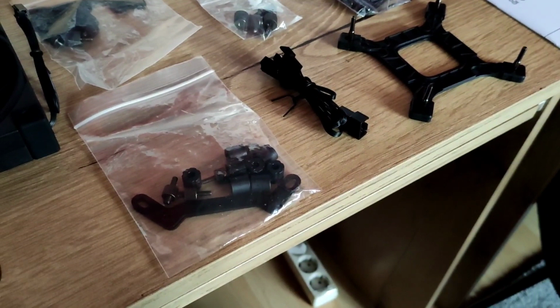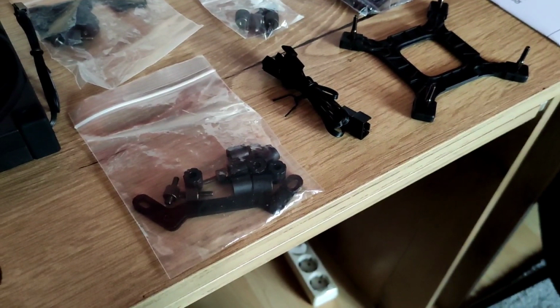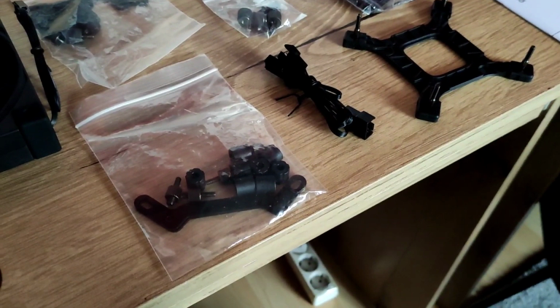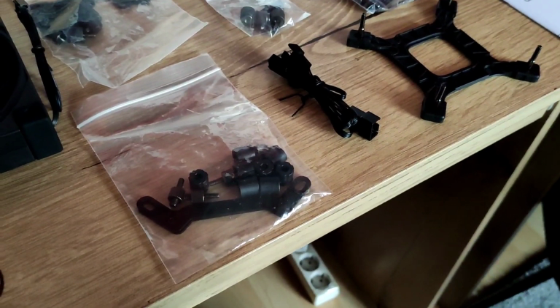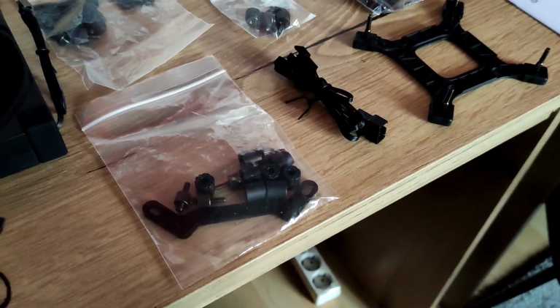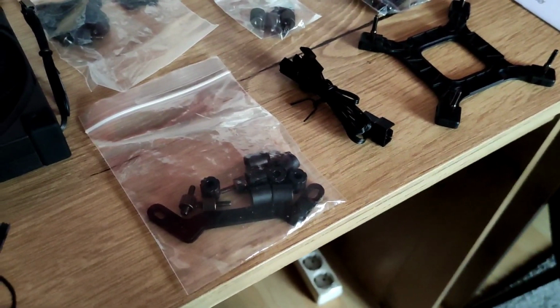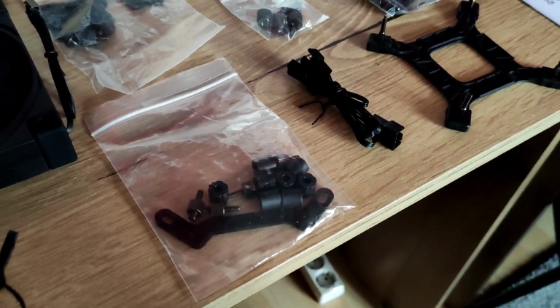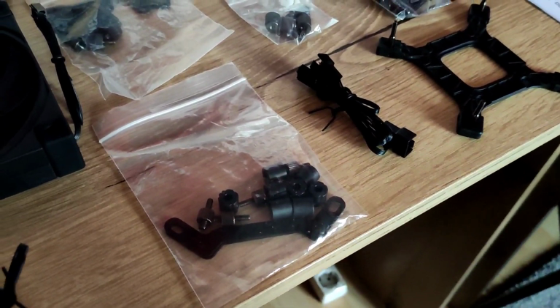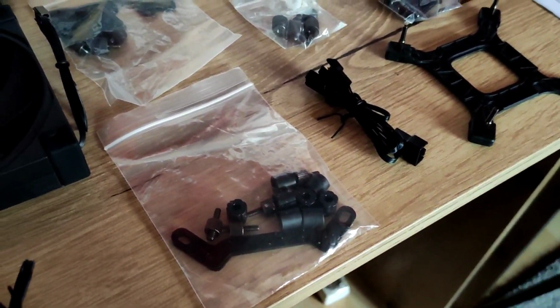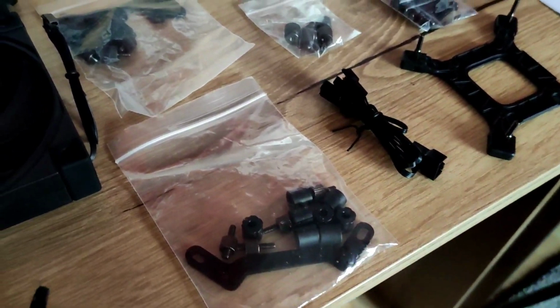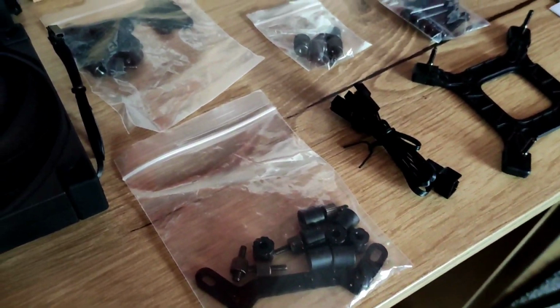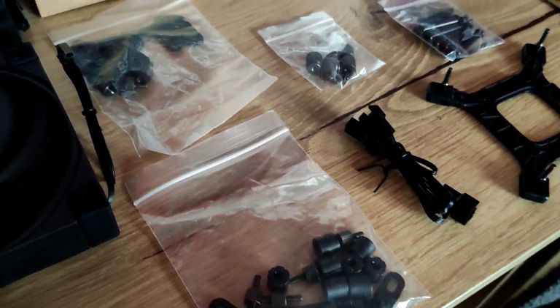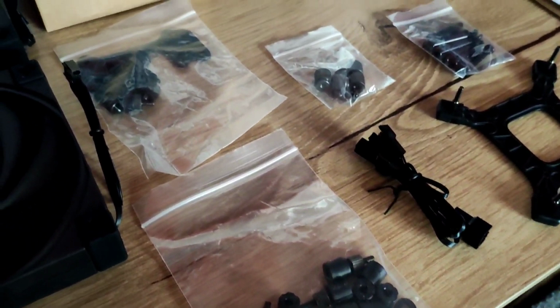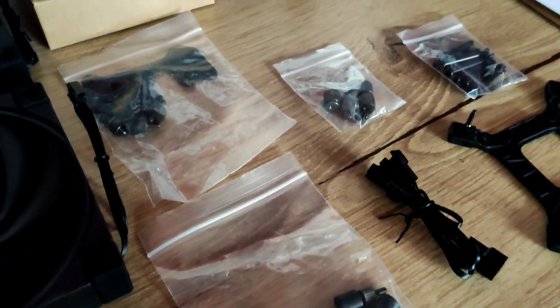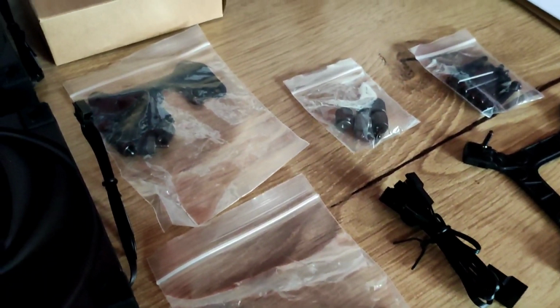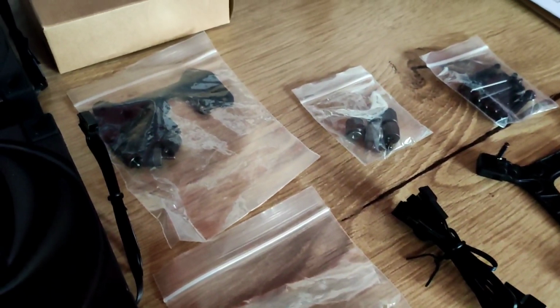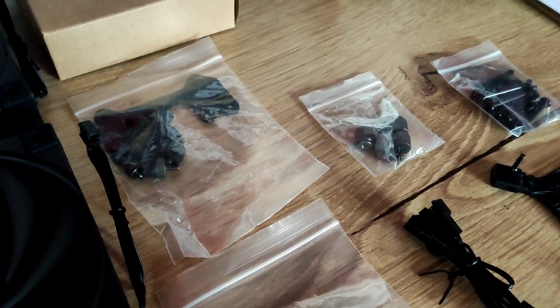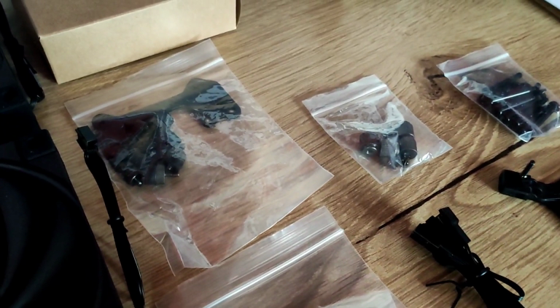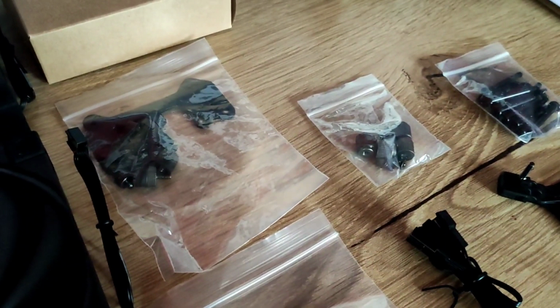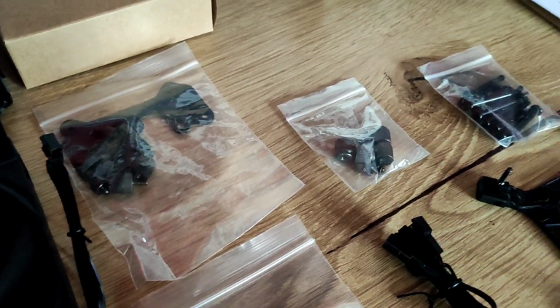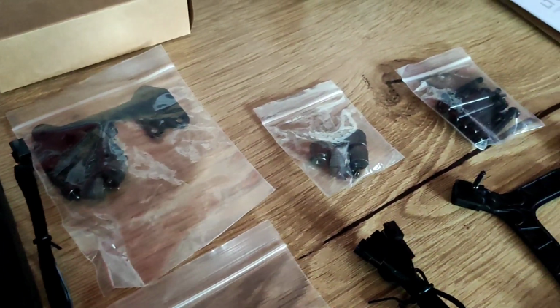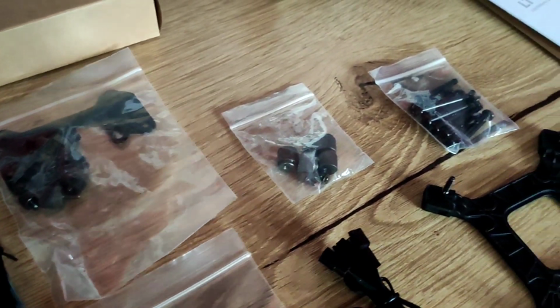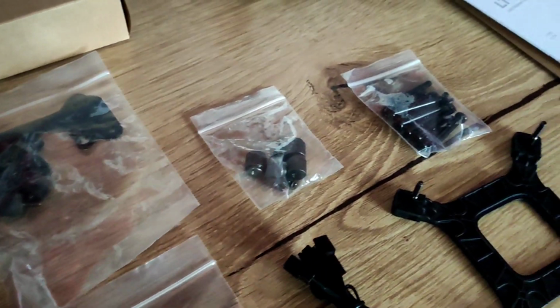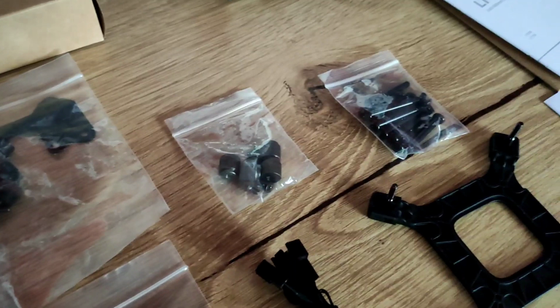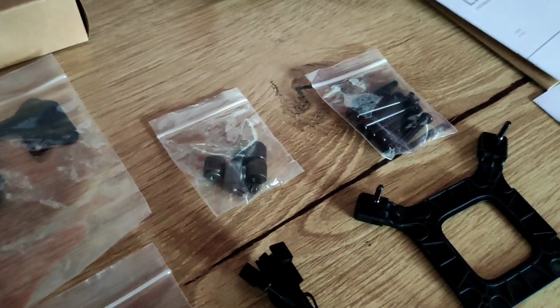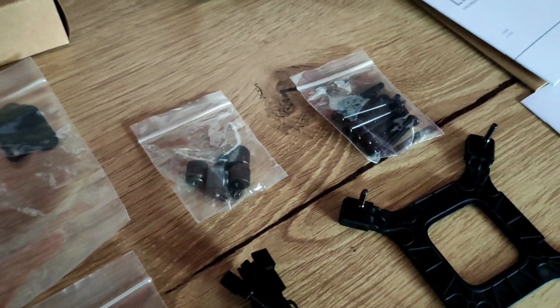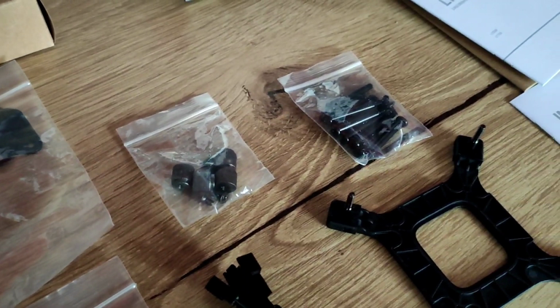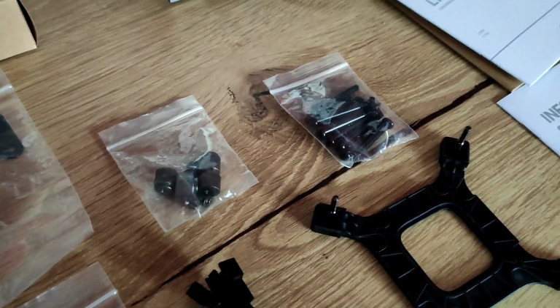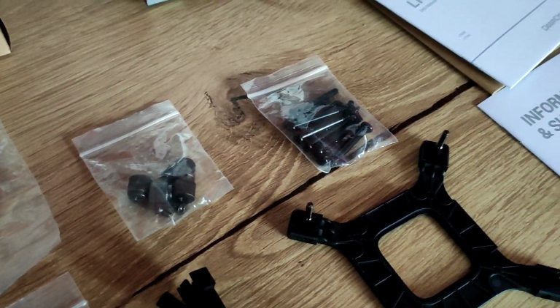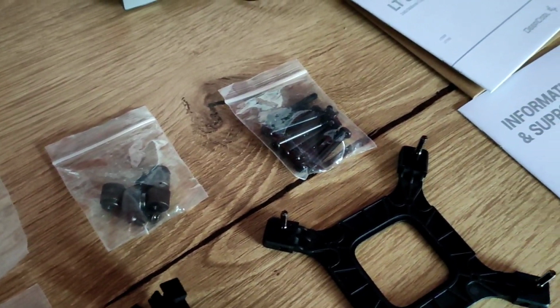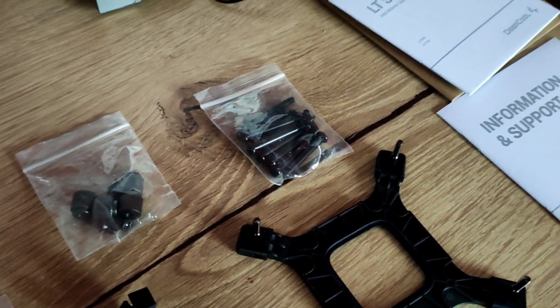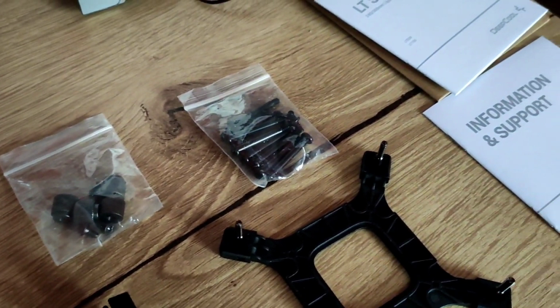In the small box you get your mountings, a 2-way PWM splitter, screws for the fans, and also an instruction manual.